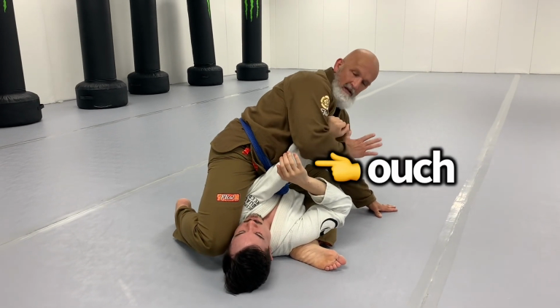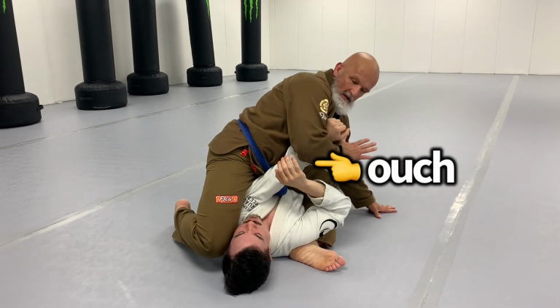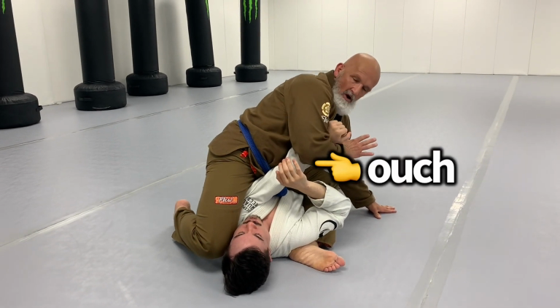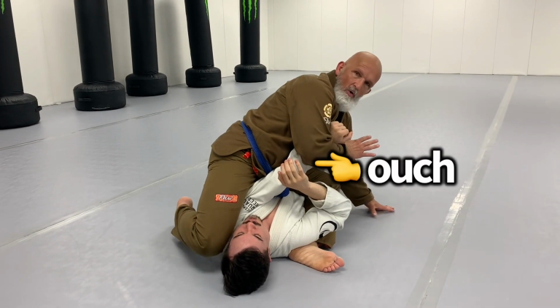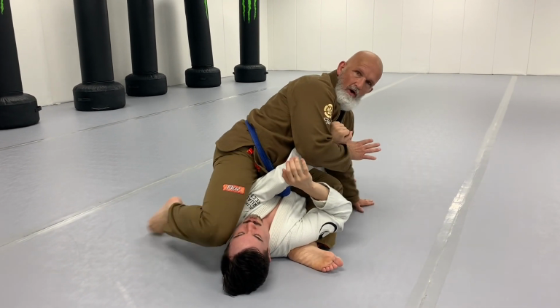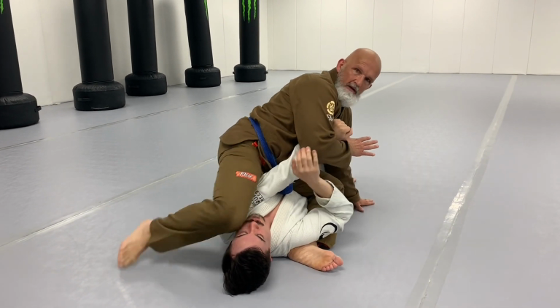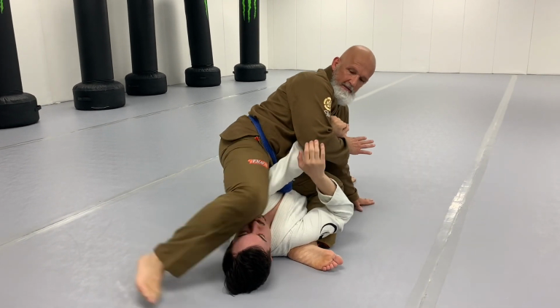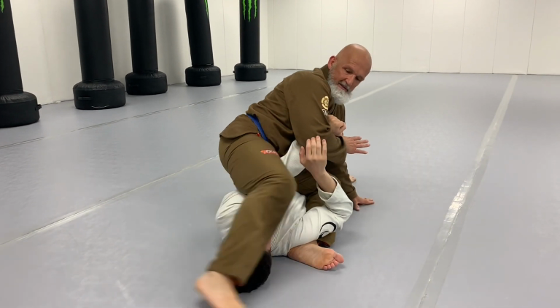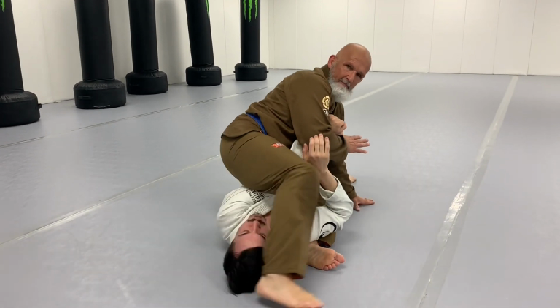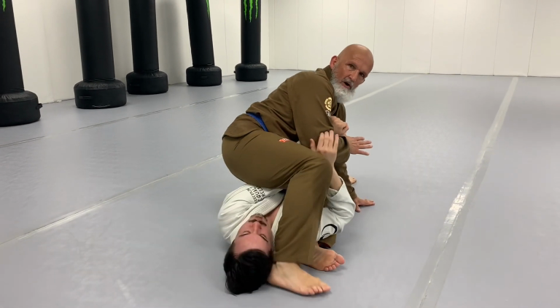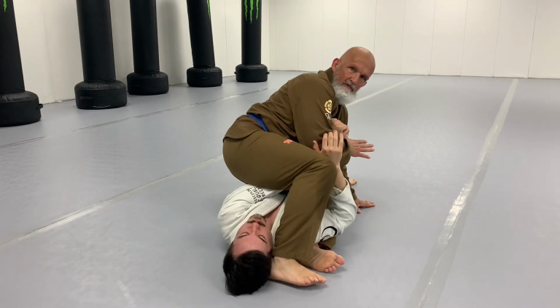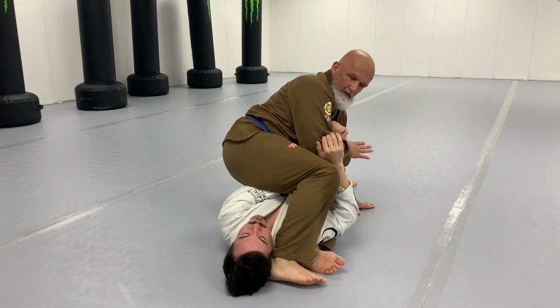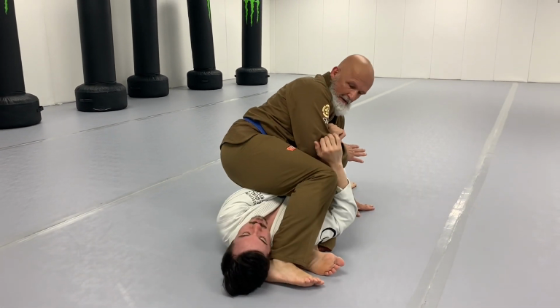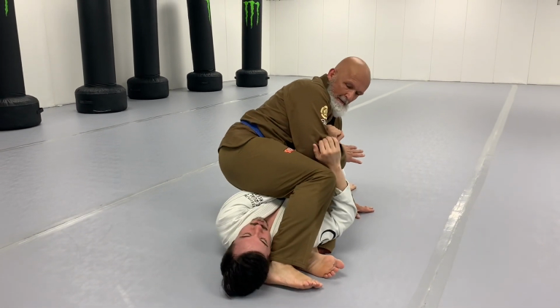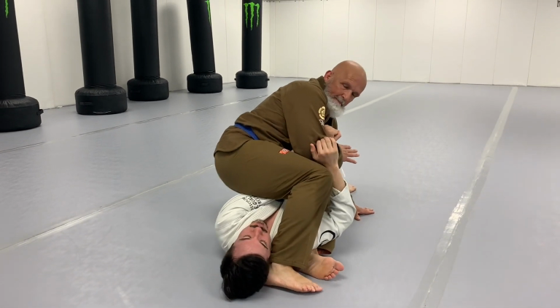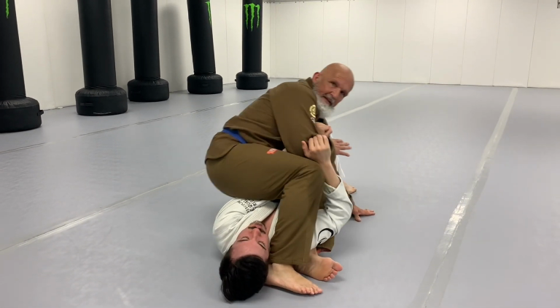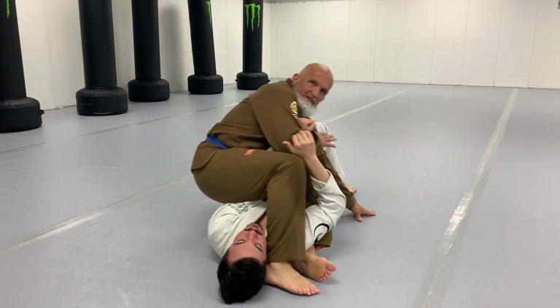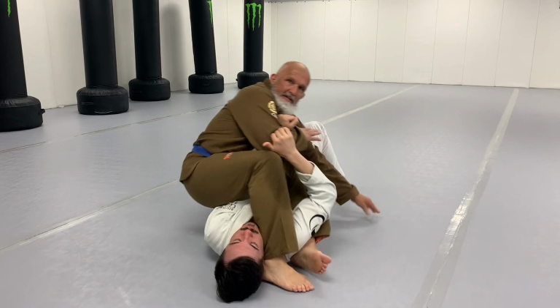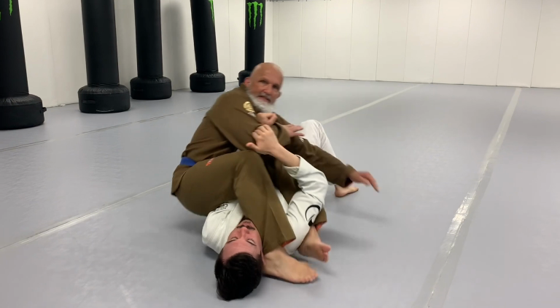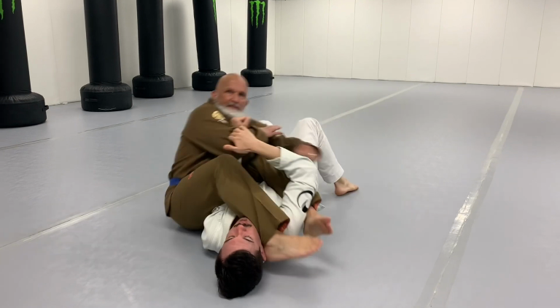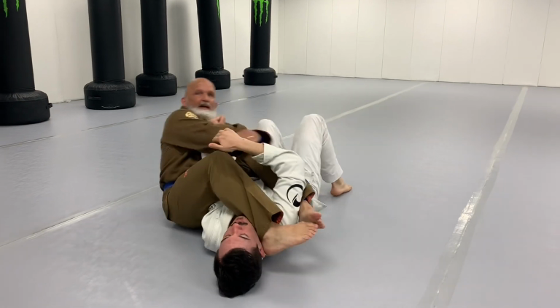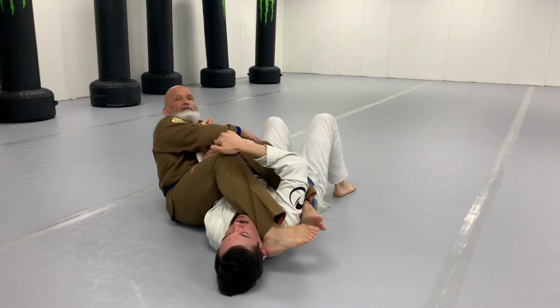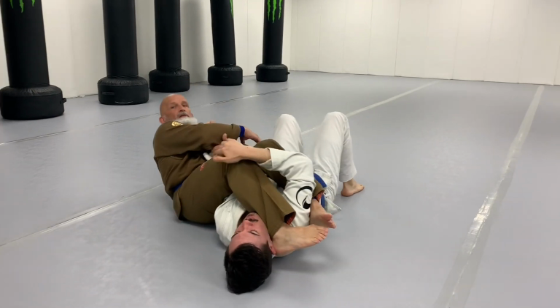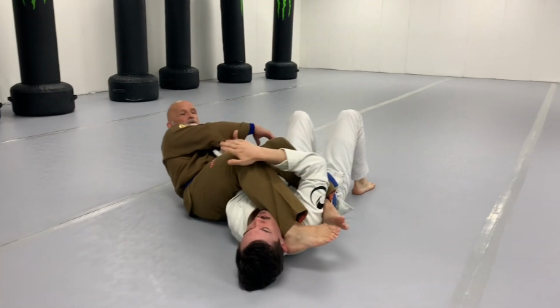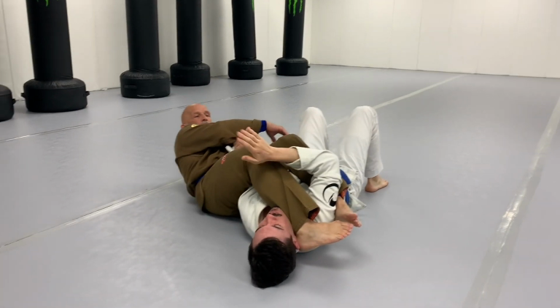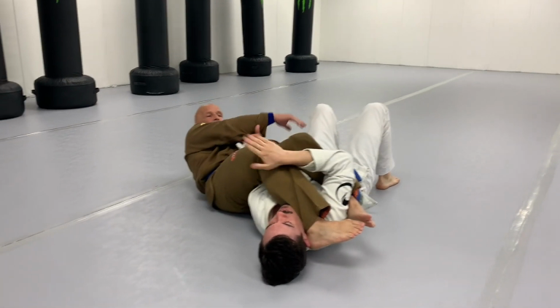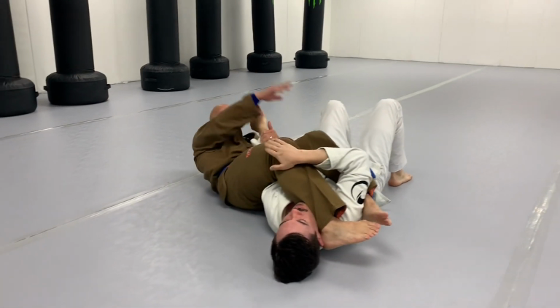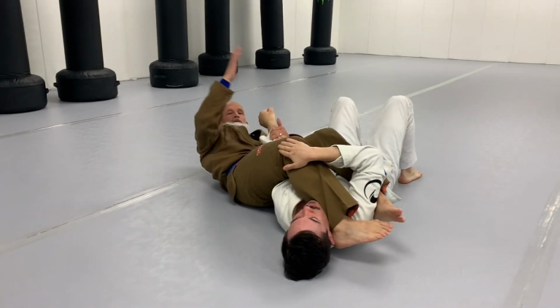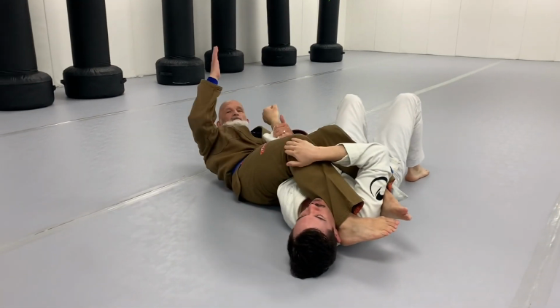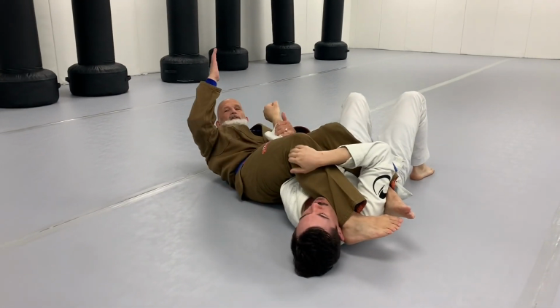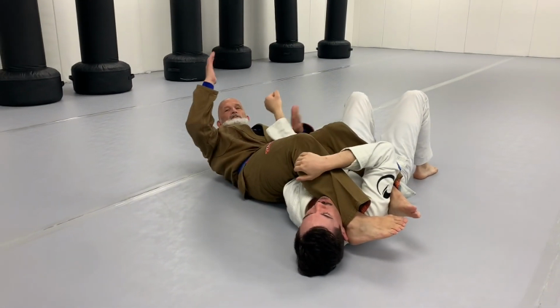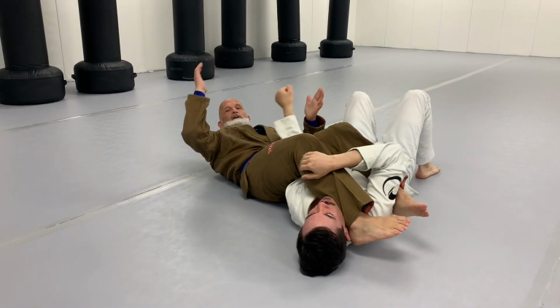Or you step over, pinch the knees together, finish it there.